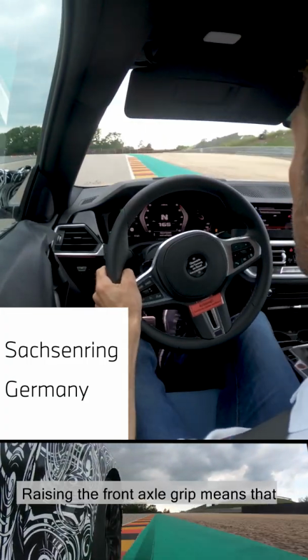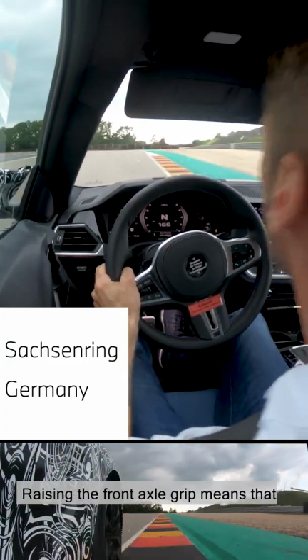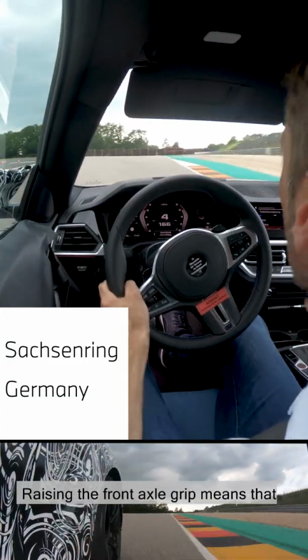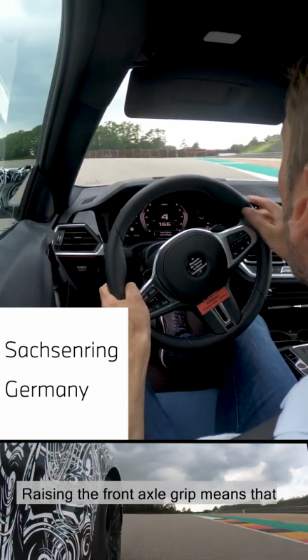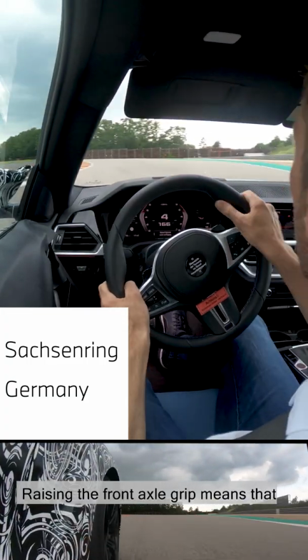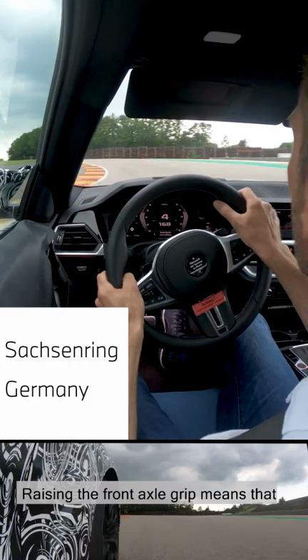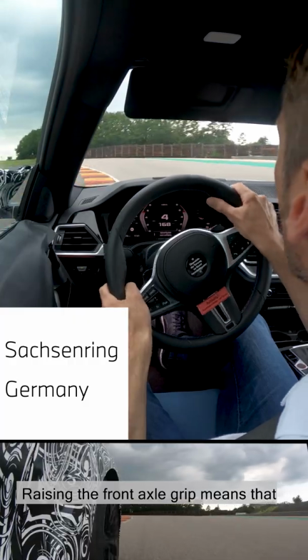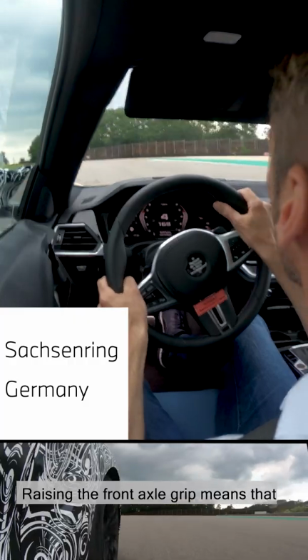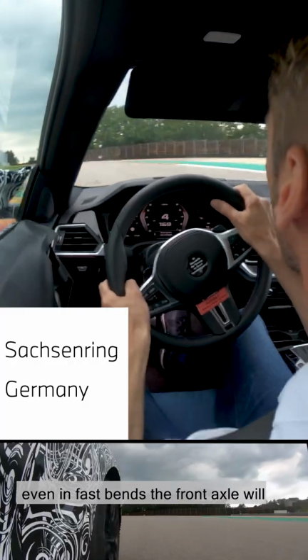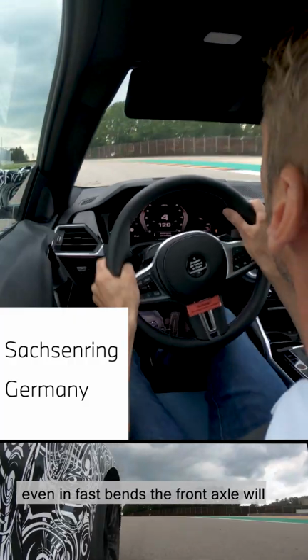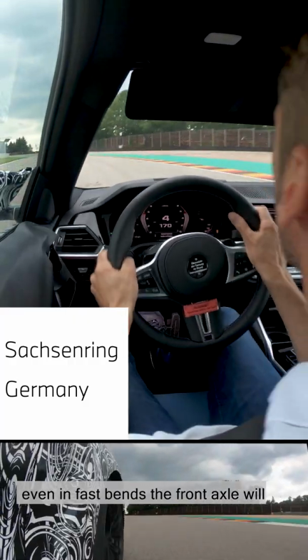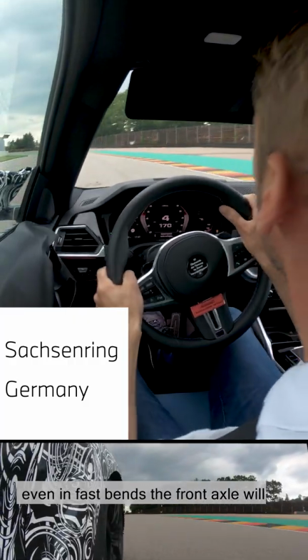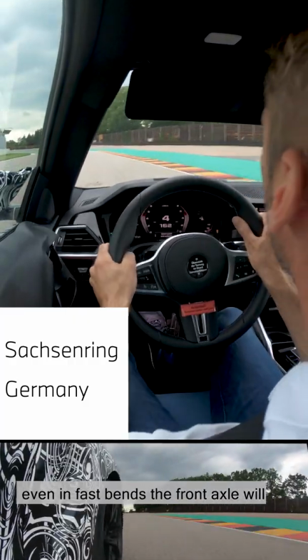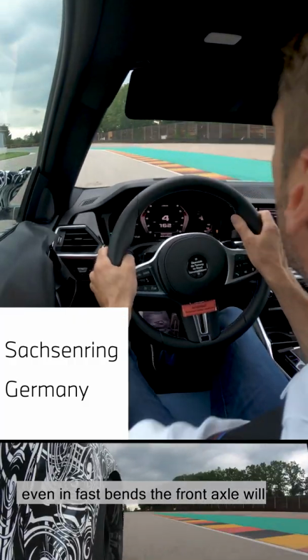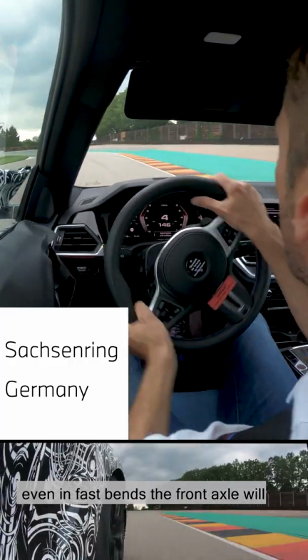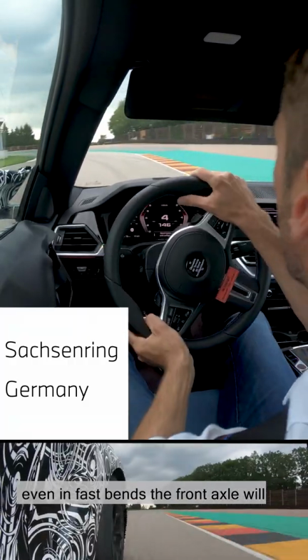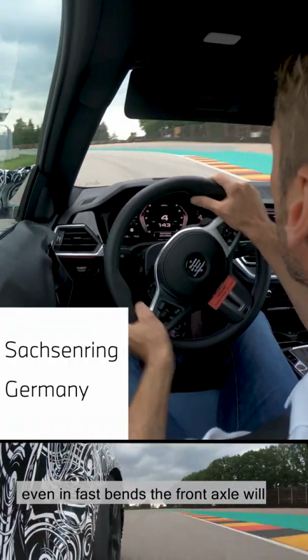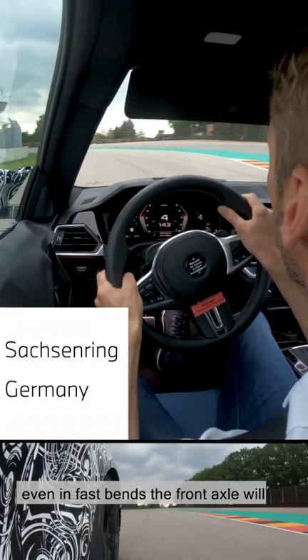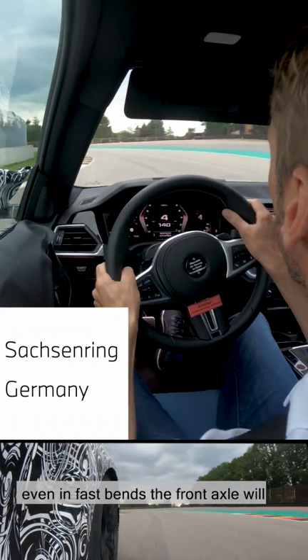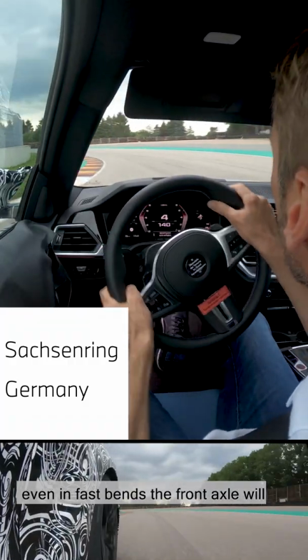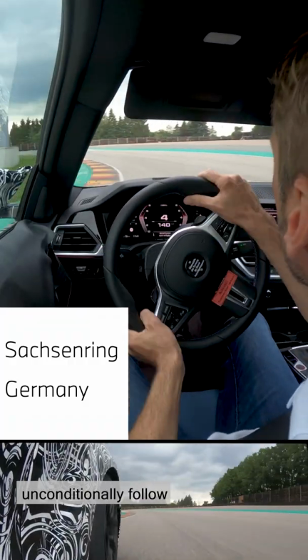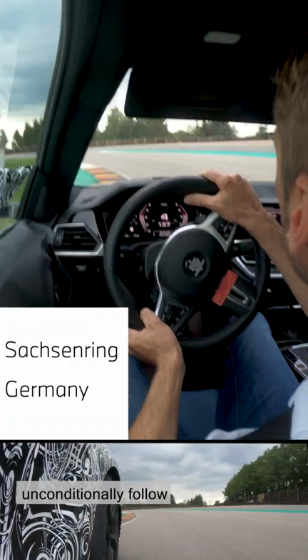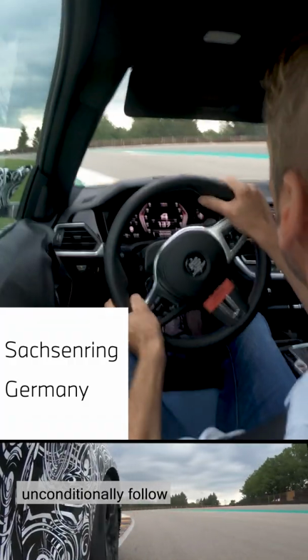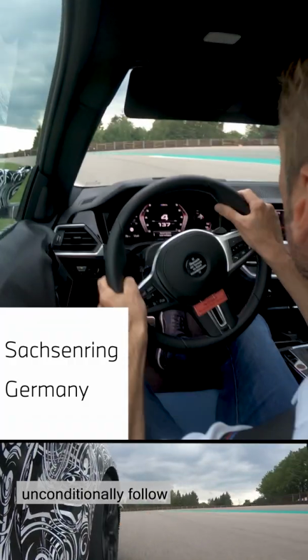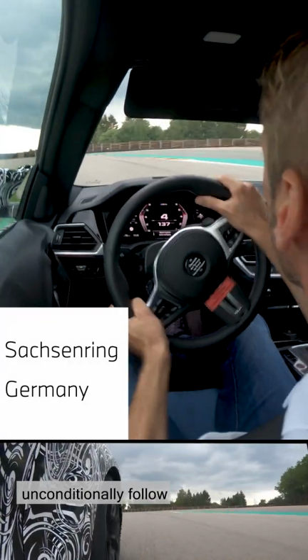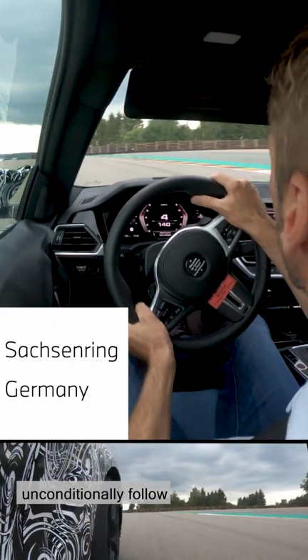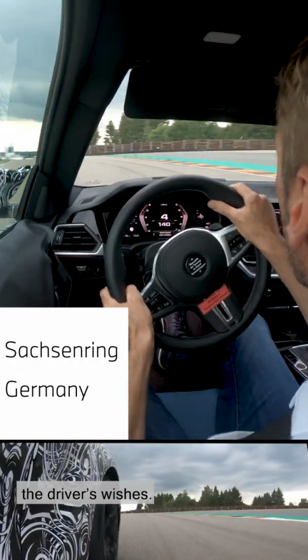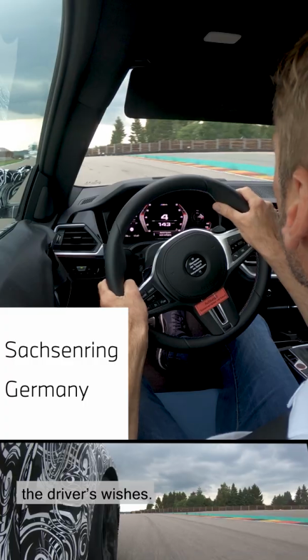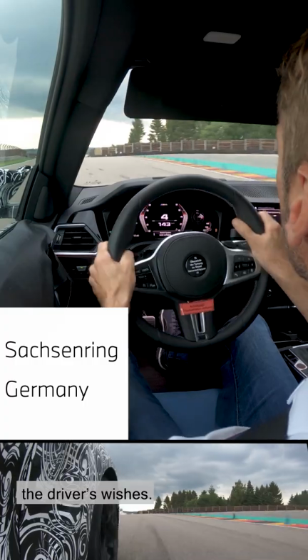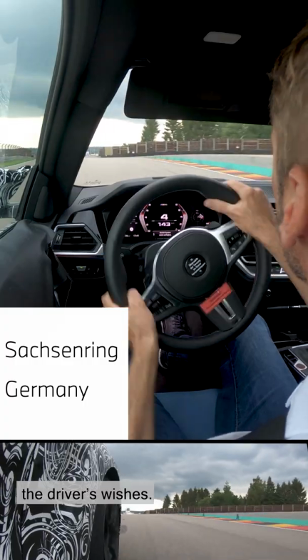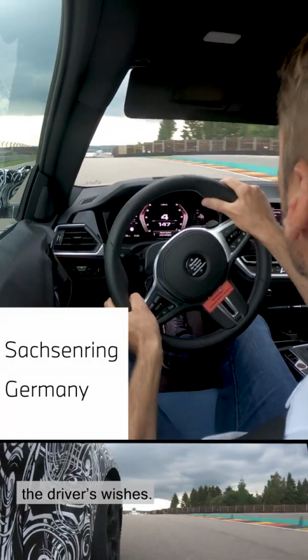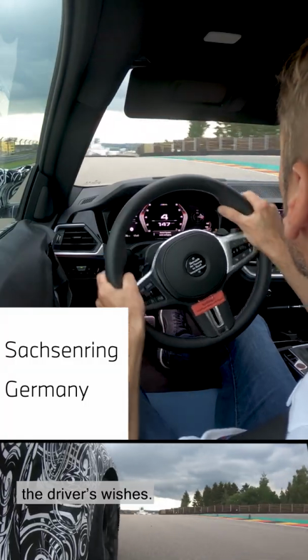Raising the front axle grip means that even in fast bends, the front axle will unconditionally follow the driver's wishes.